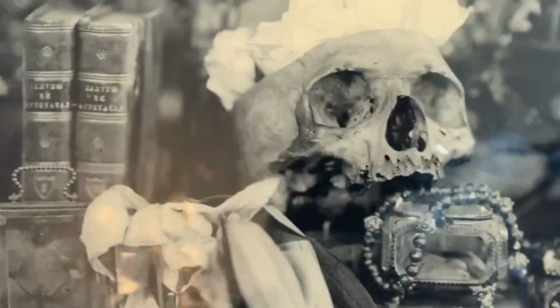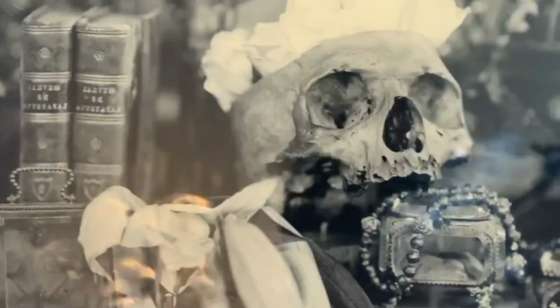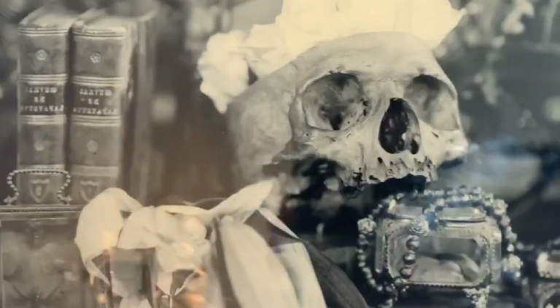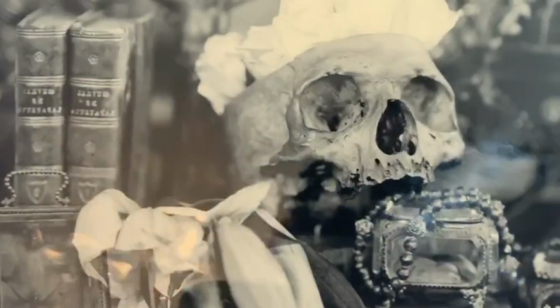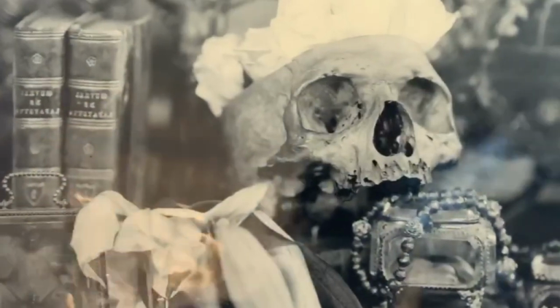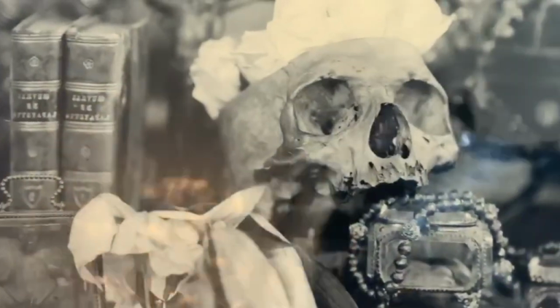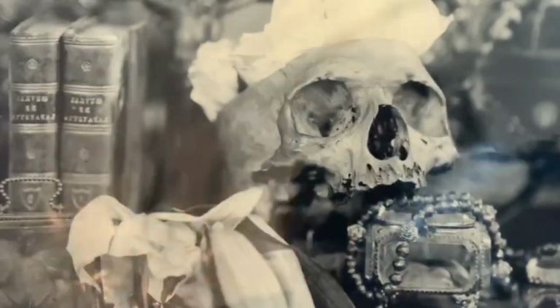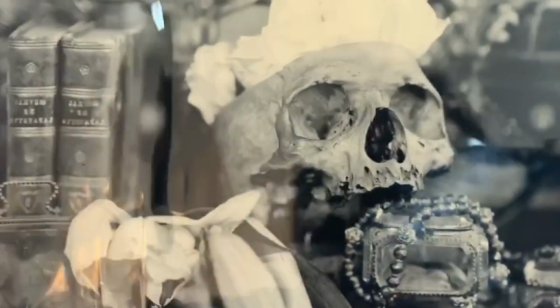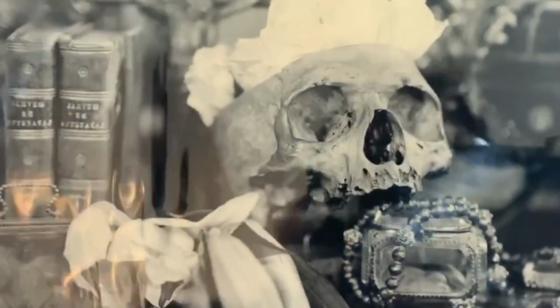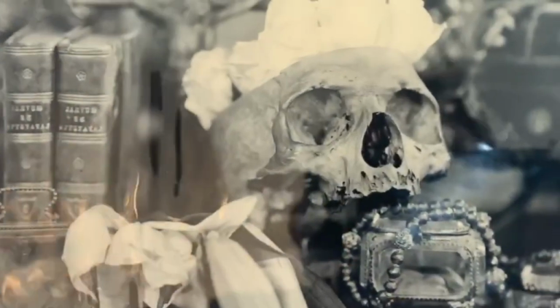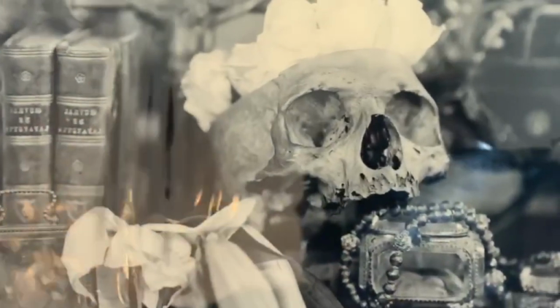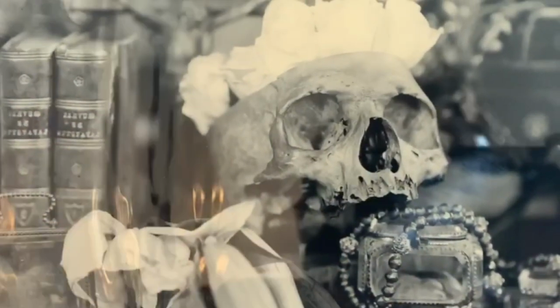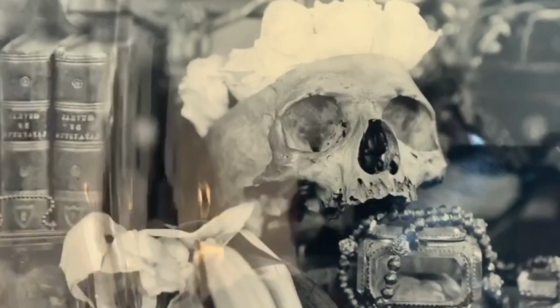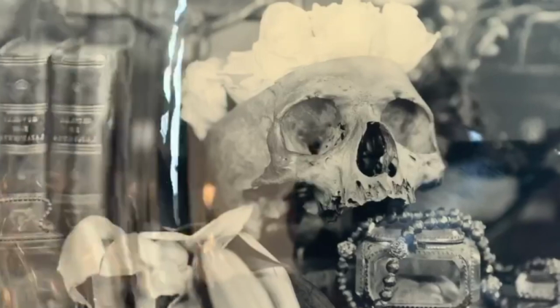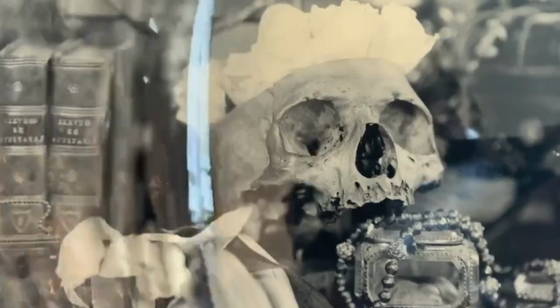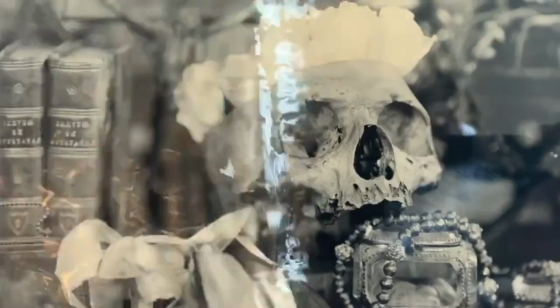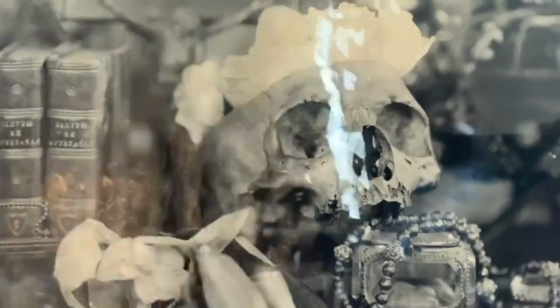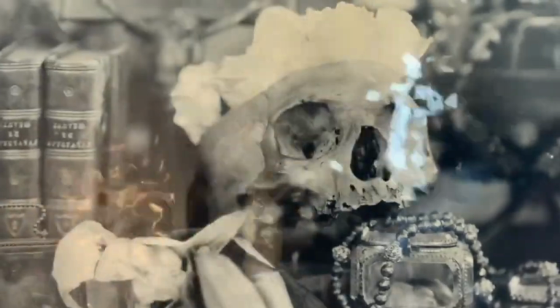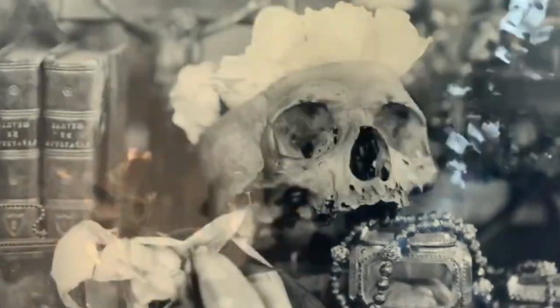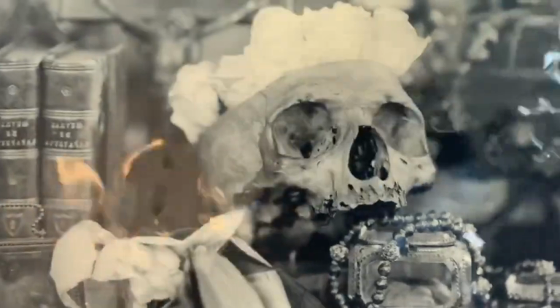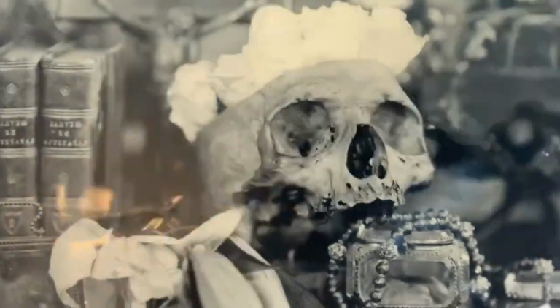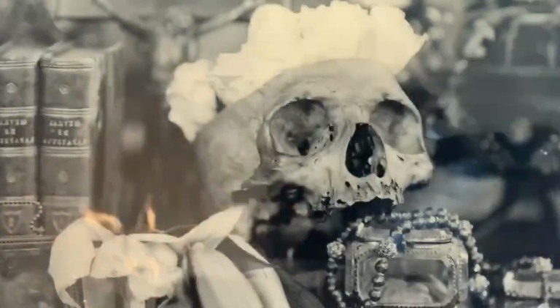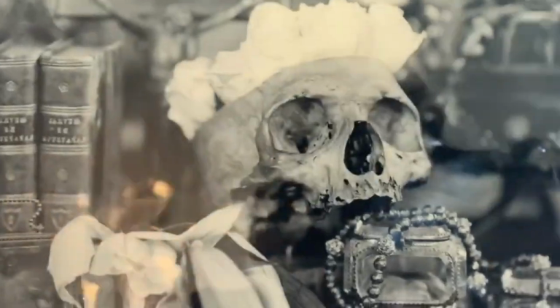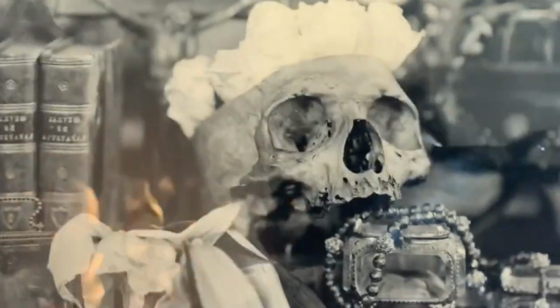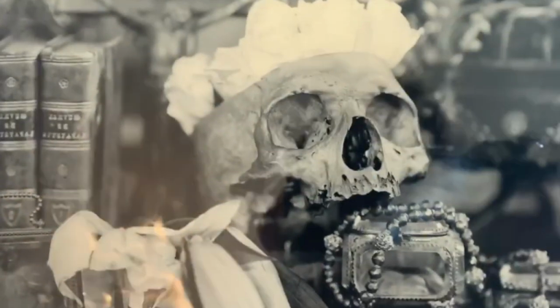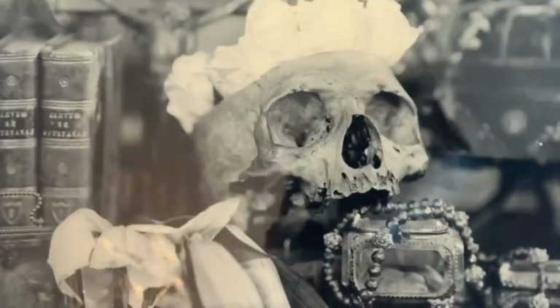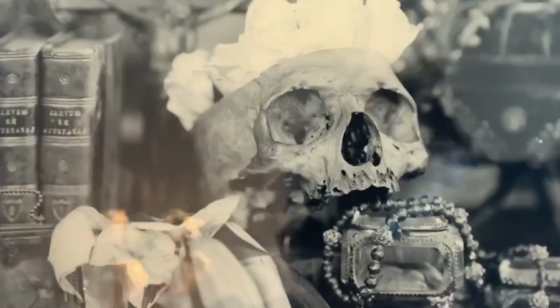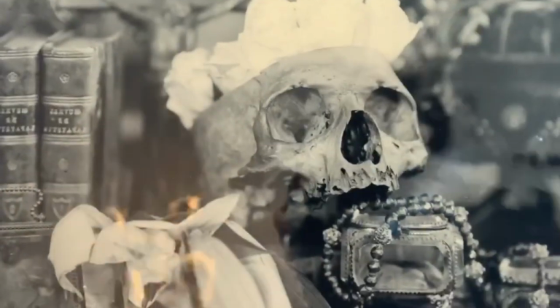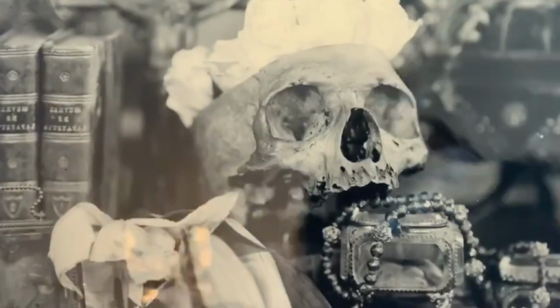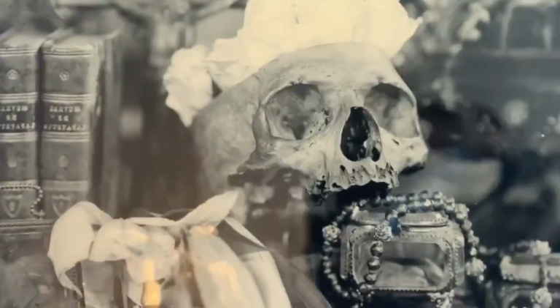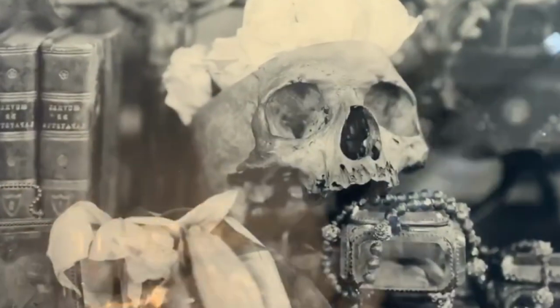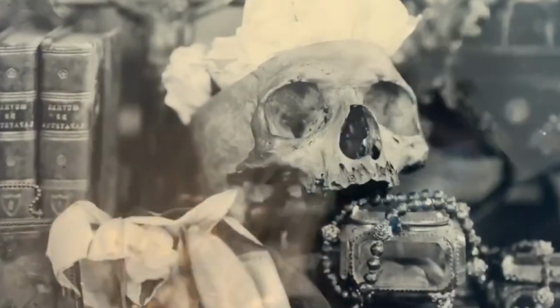My name is Paige Whitcomb. I am from Springfield, Missouri, and I'm a photographer.